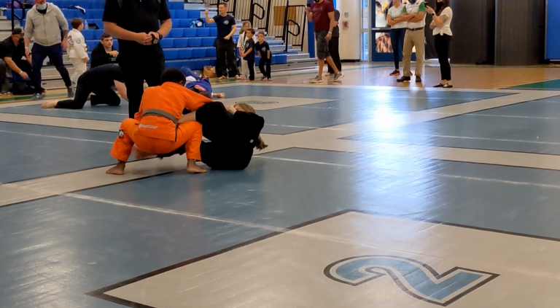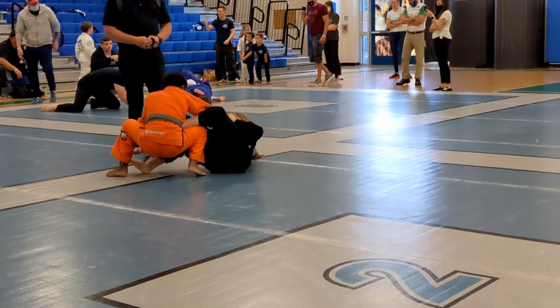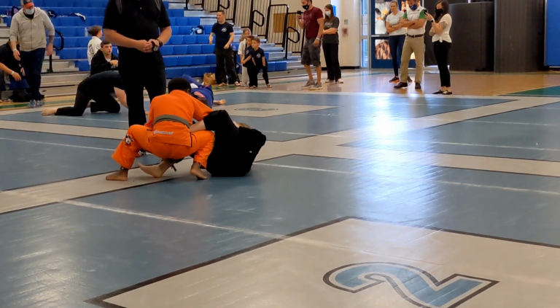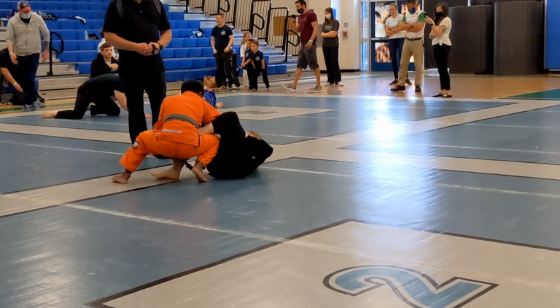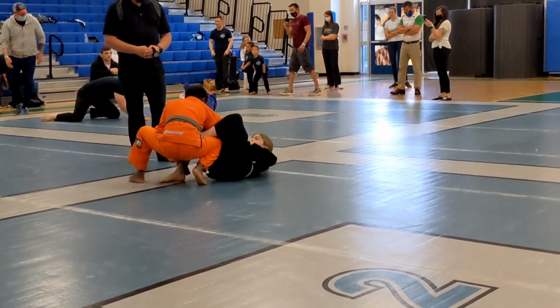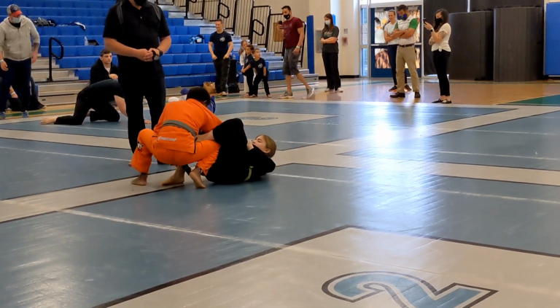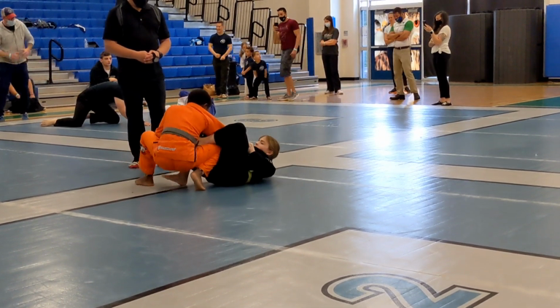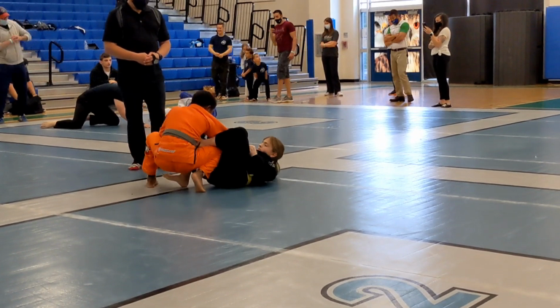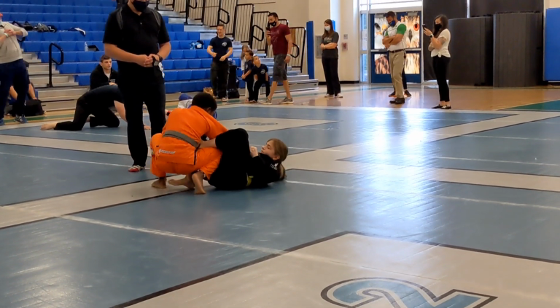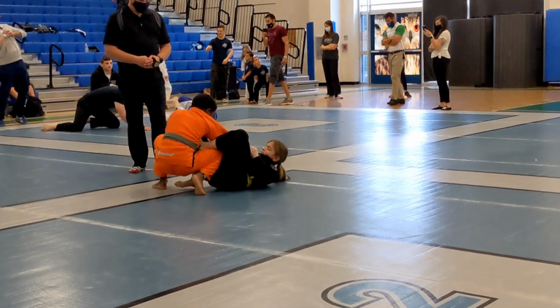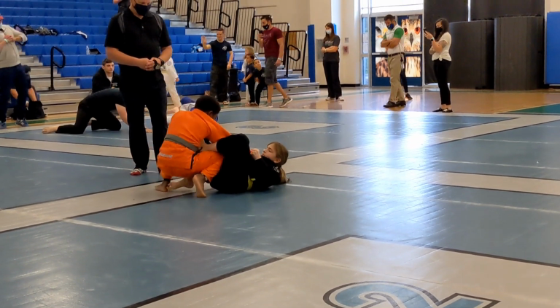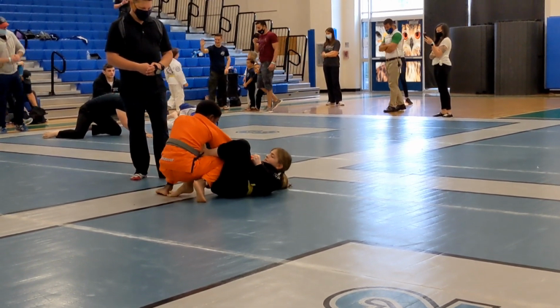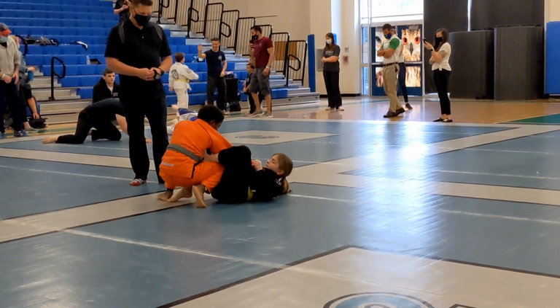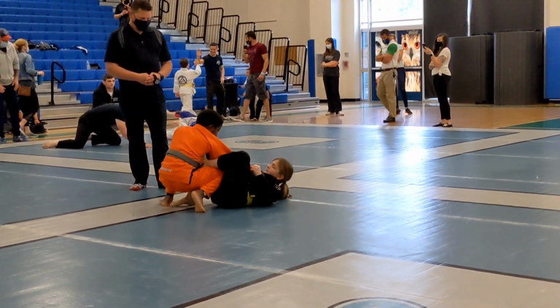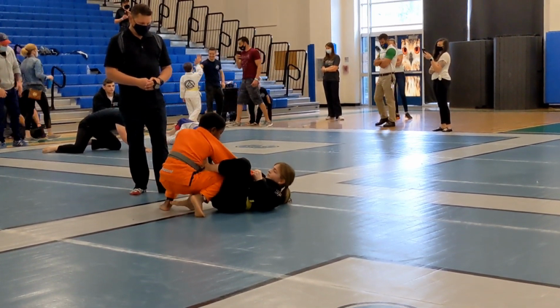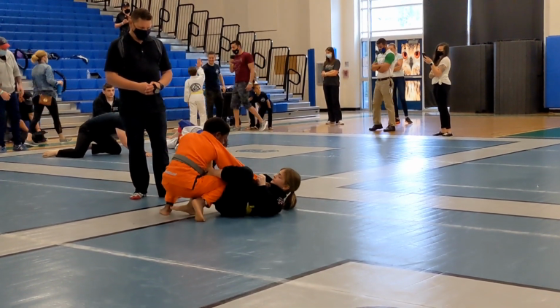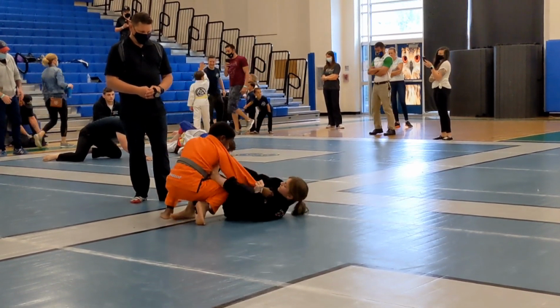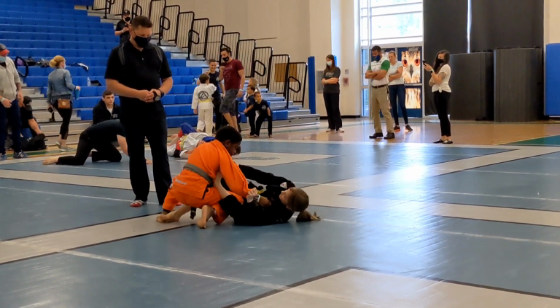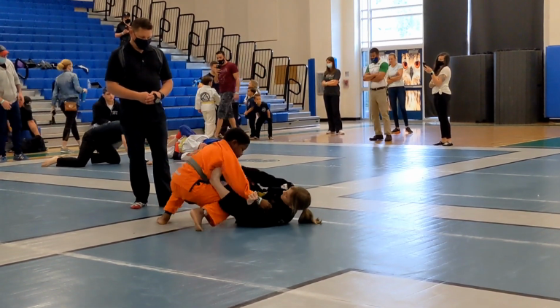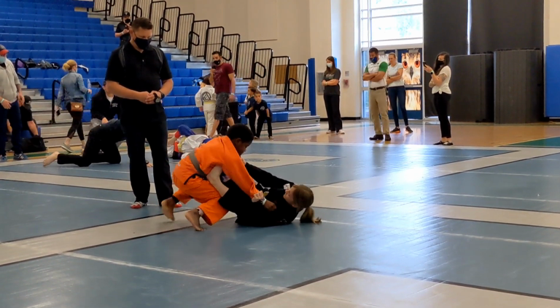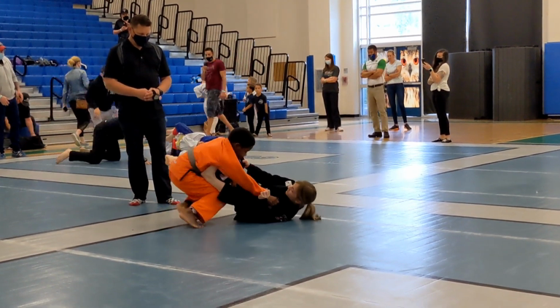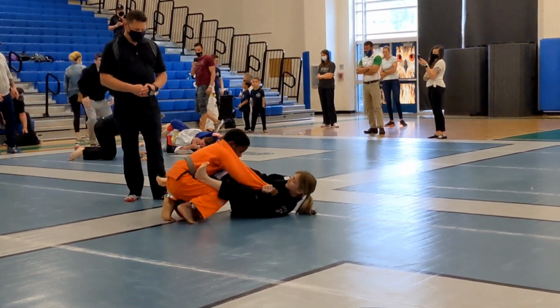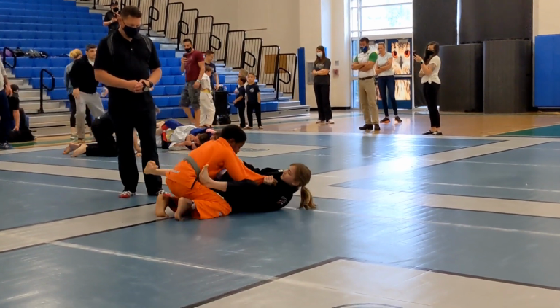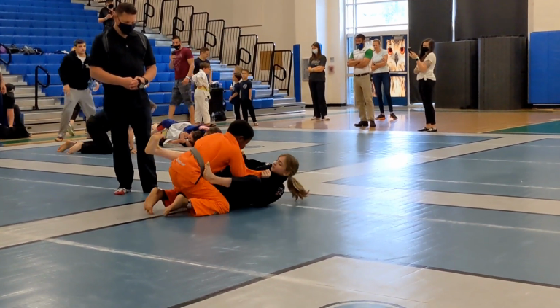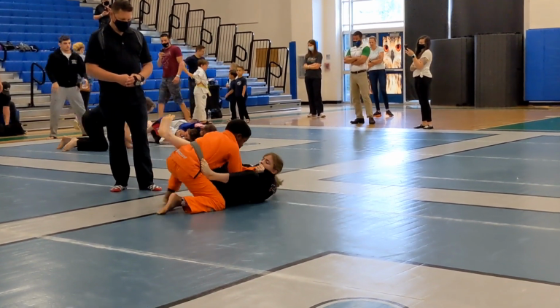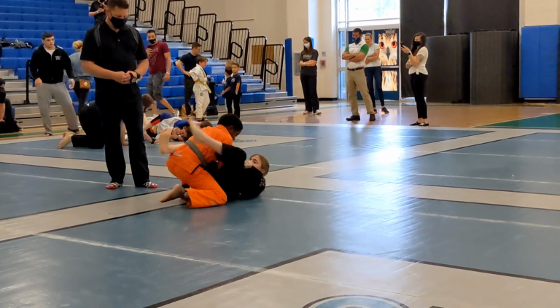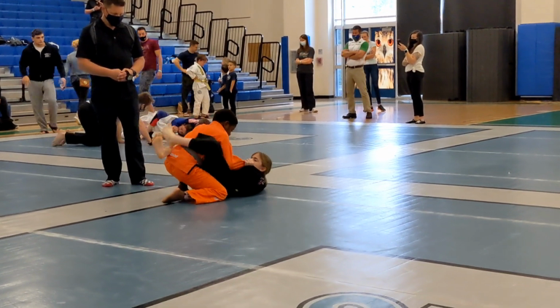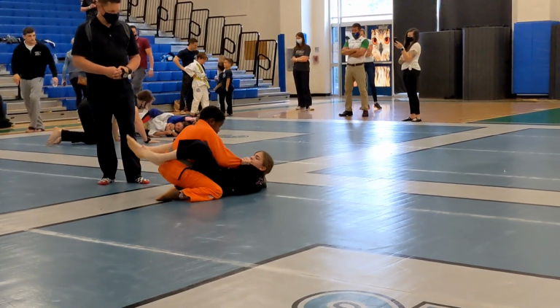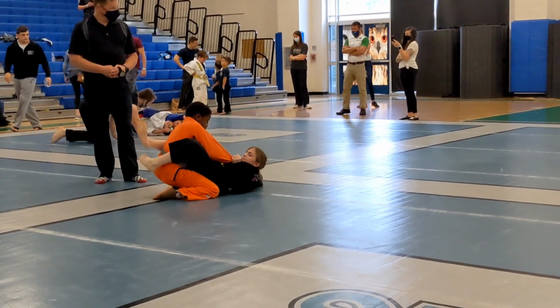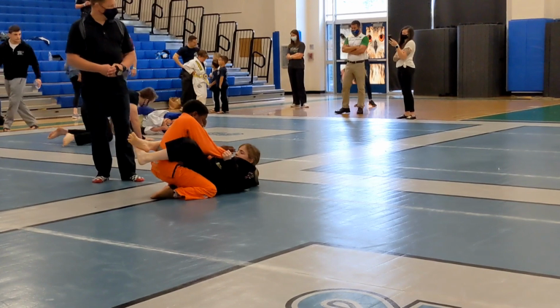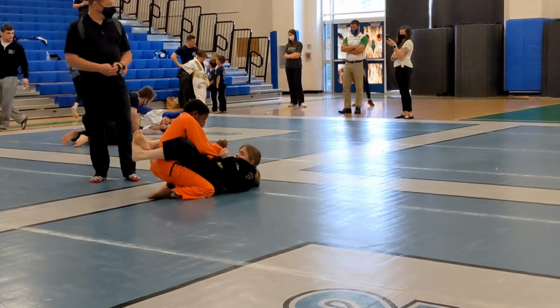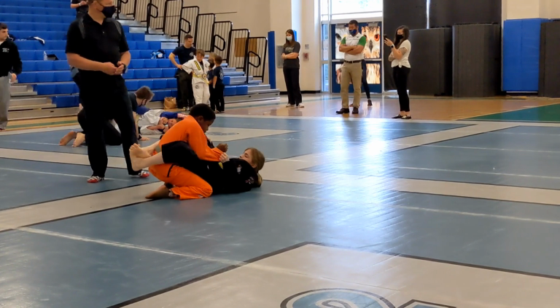Keep him away with your leg. Keep him away. Get your foot back up on the hip. Pull in.